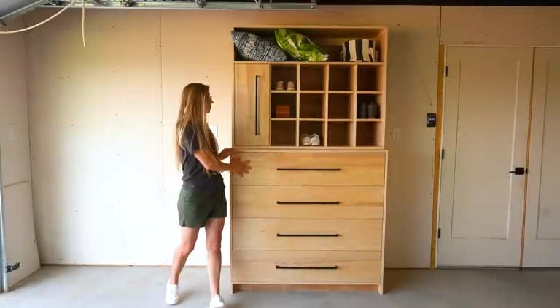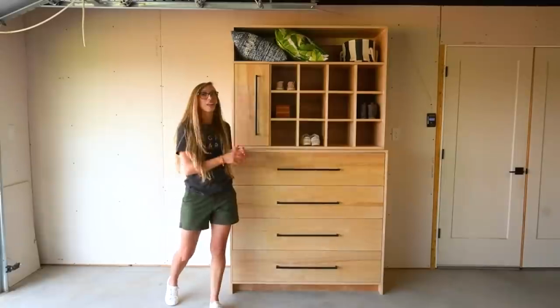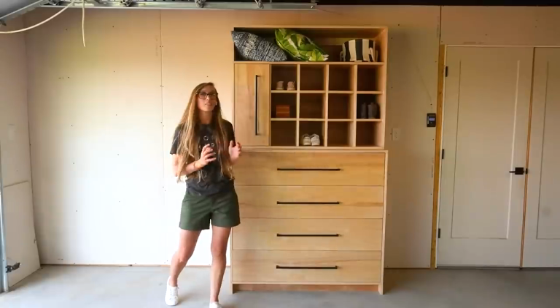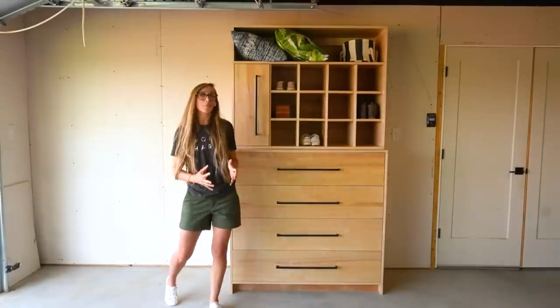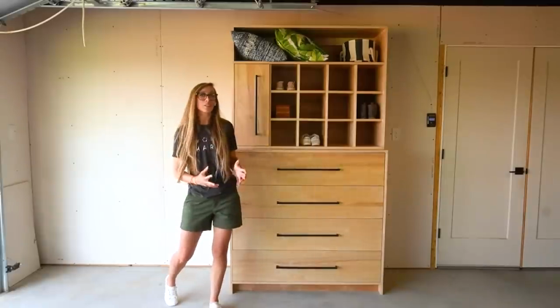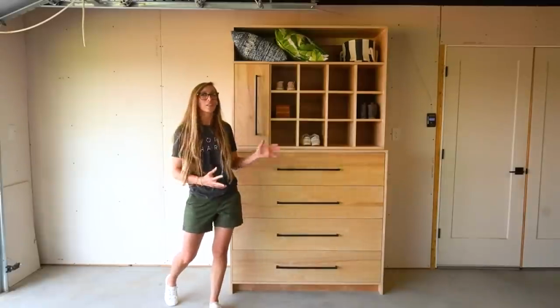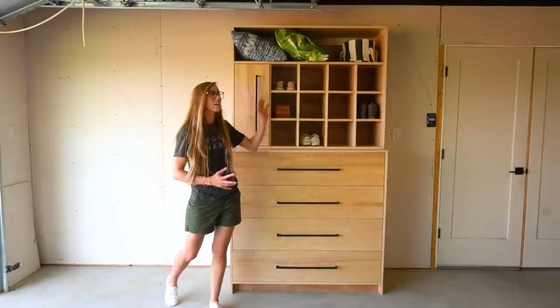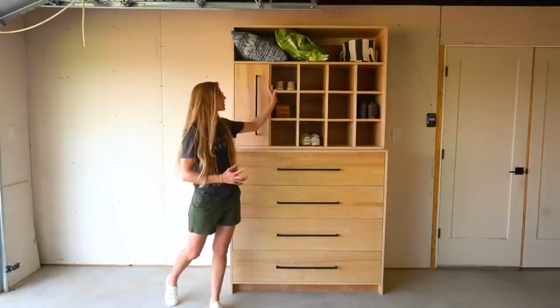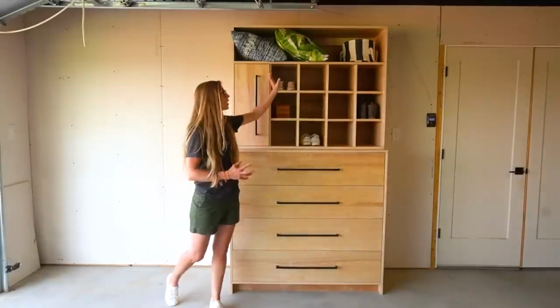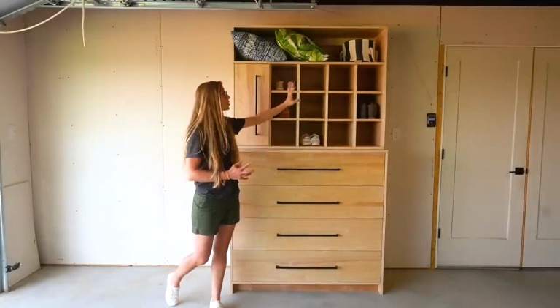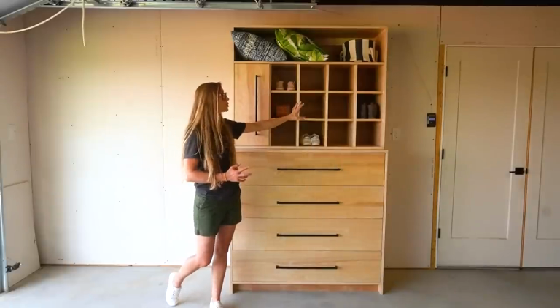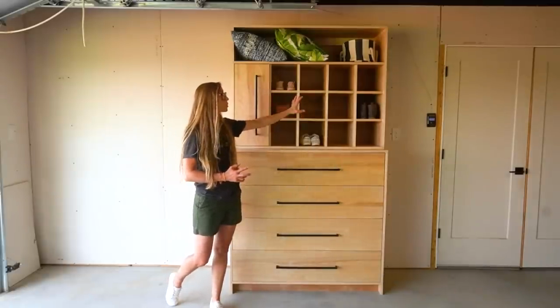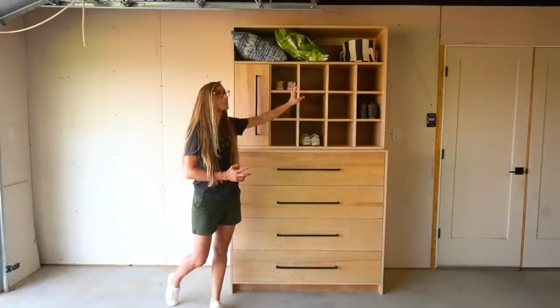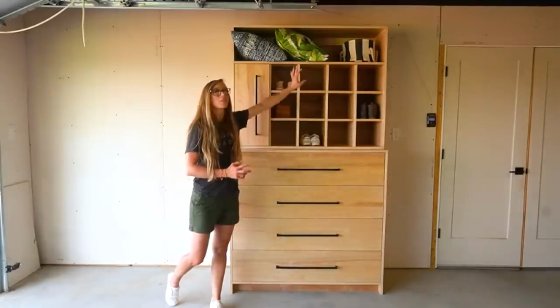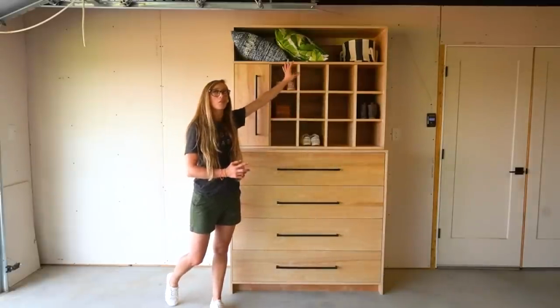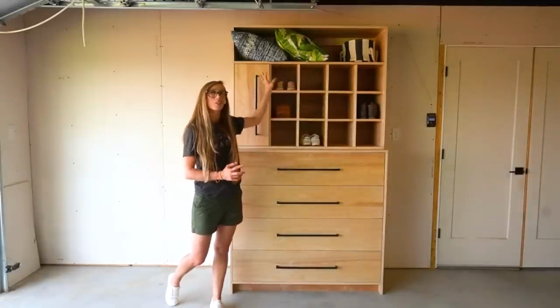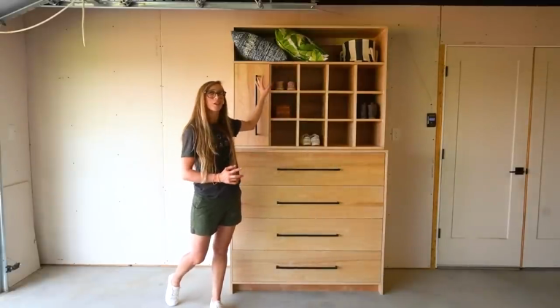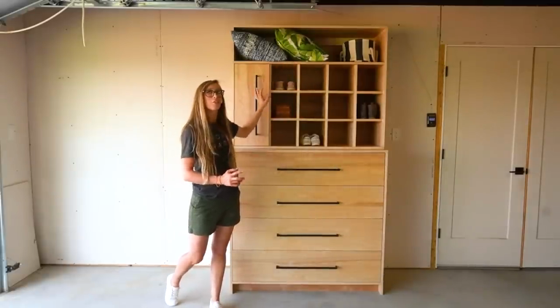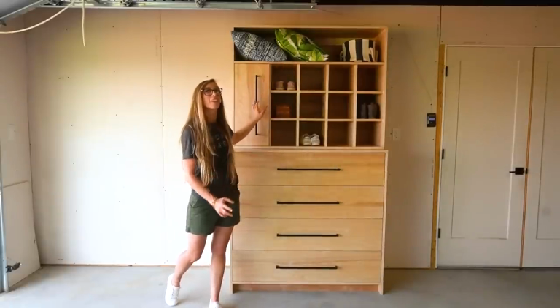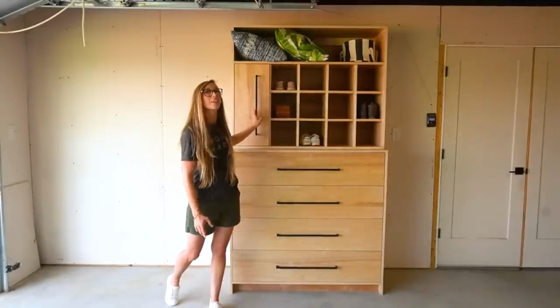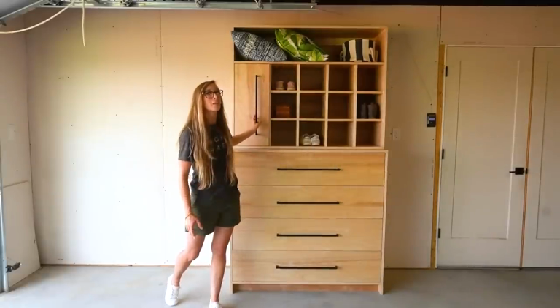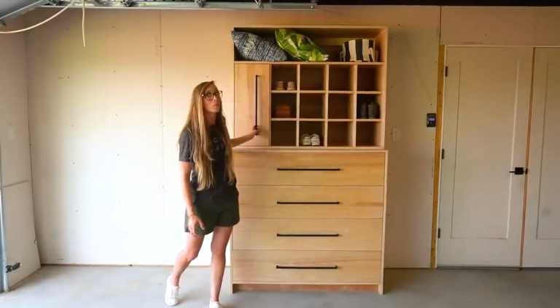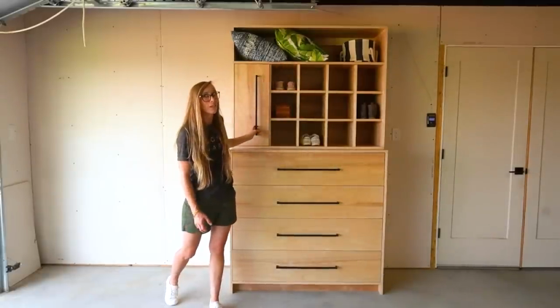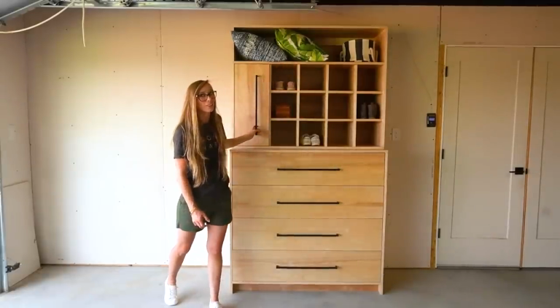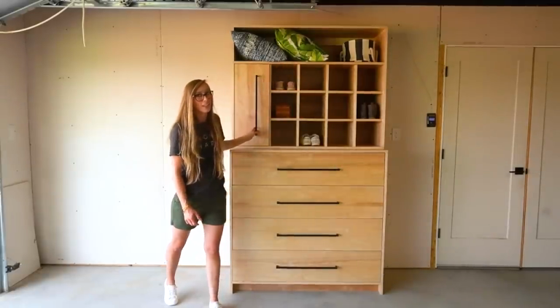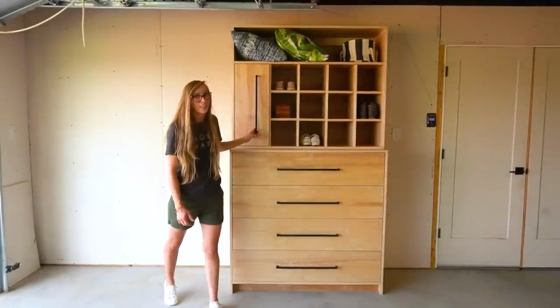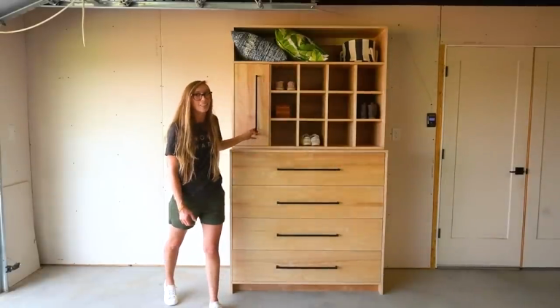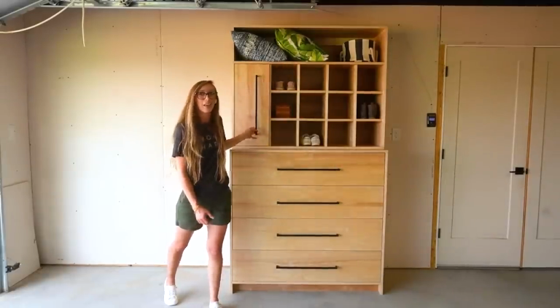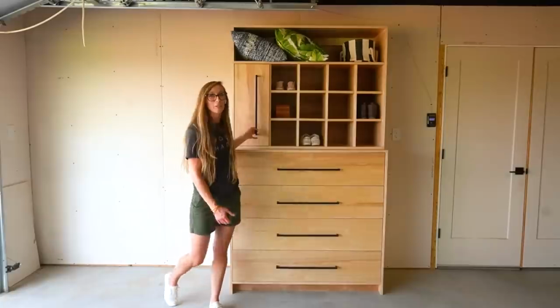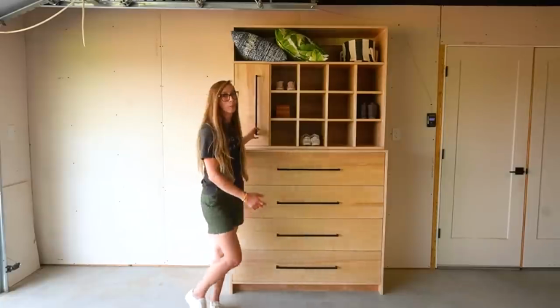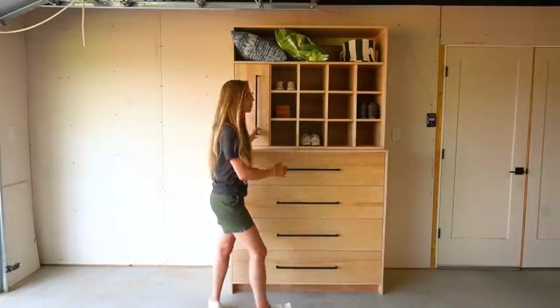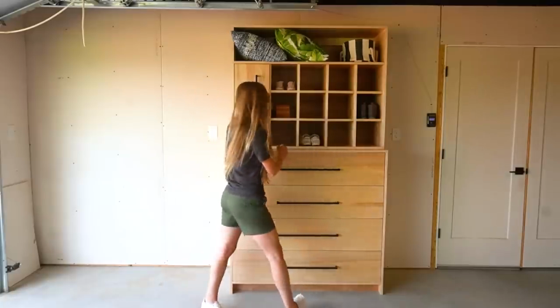The top section has shoe cubbies, a long shelf, and a pull-out tie slash belt rack.